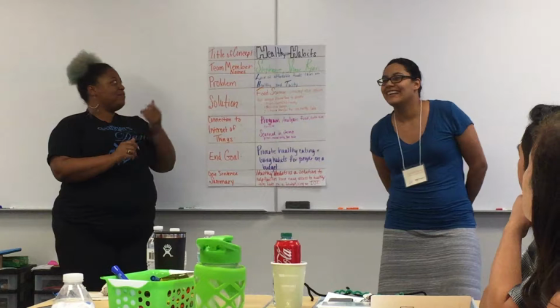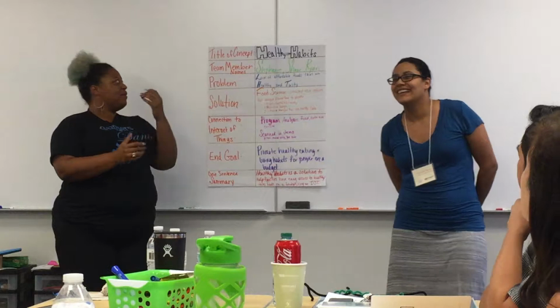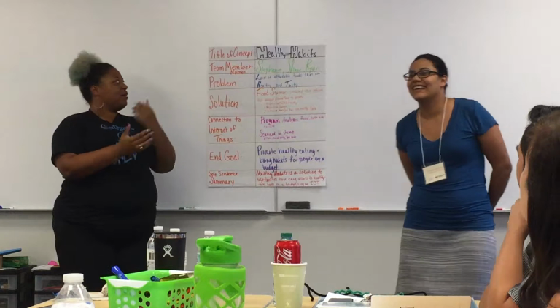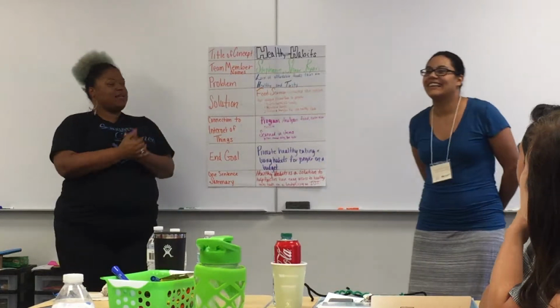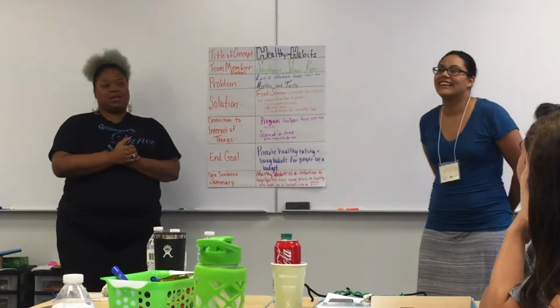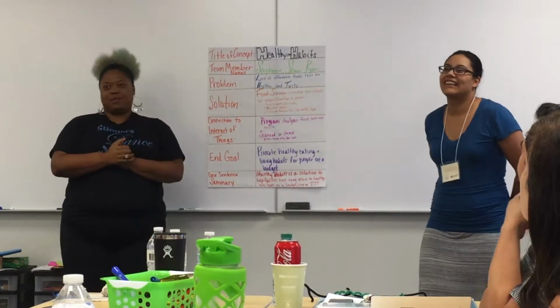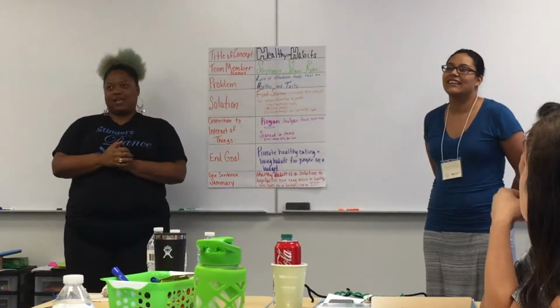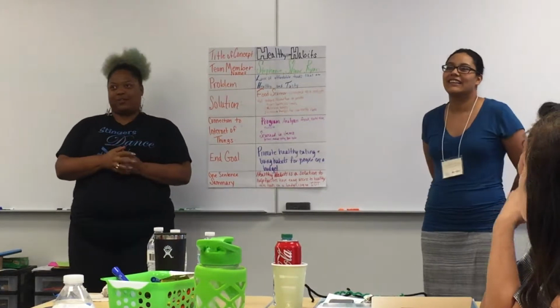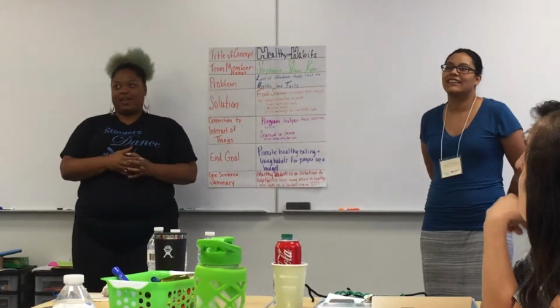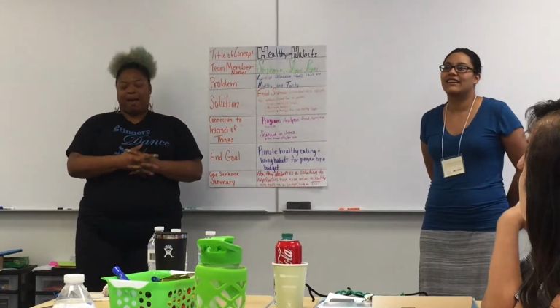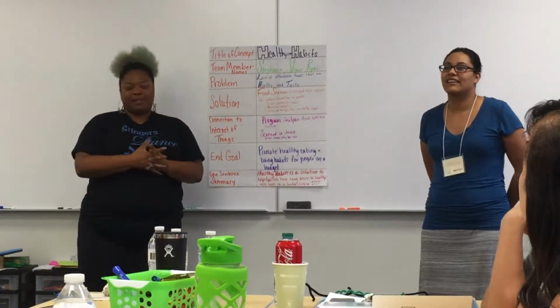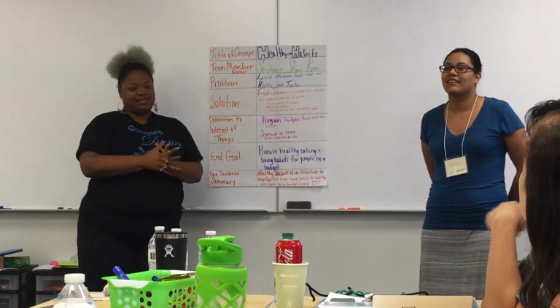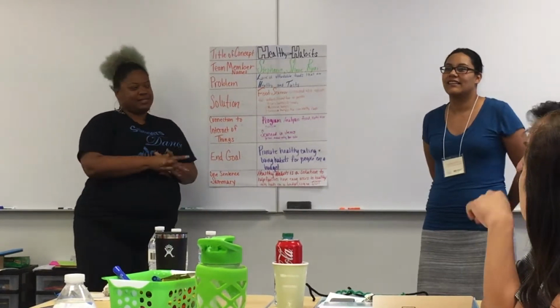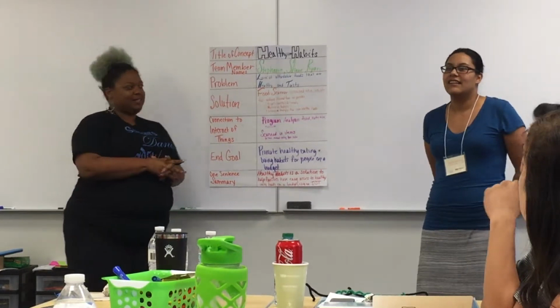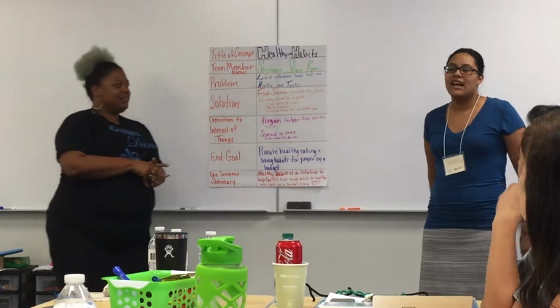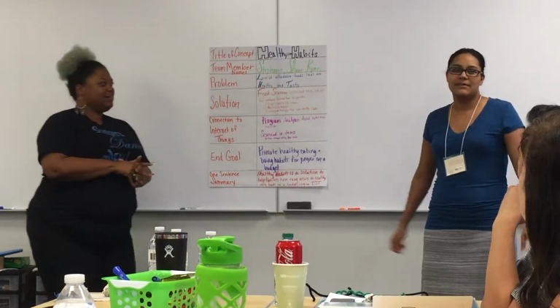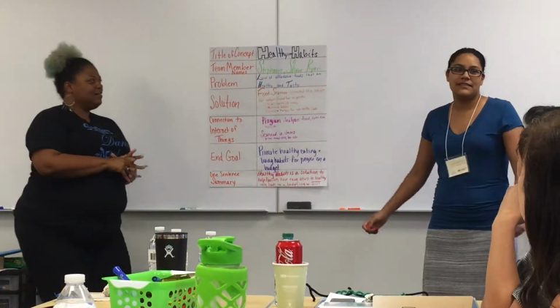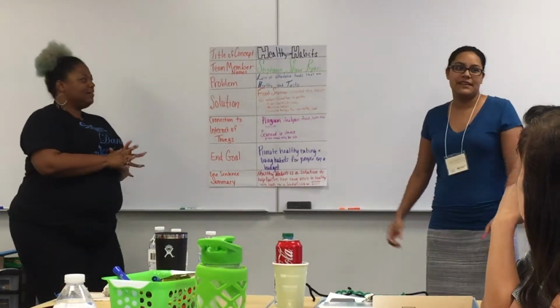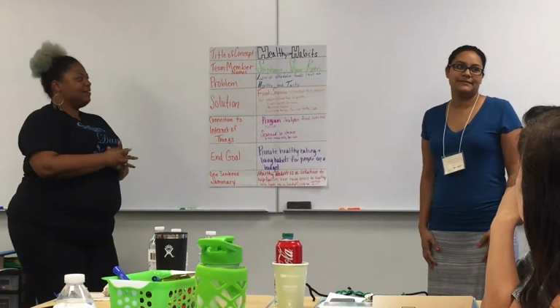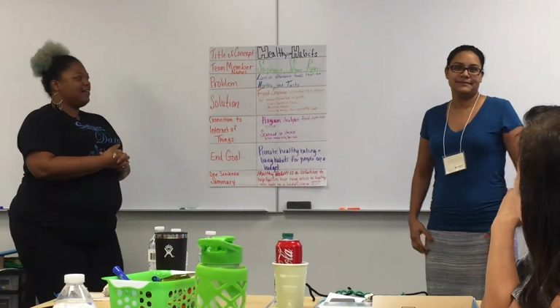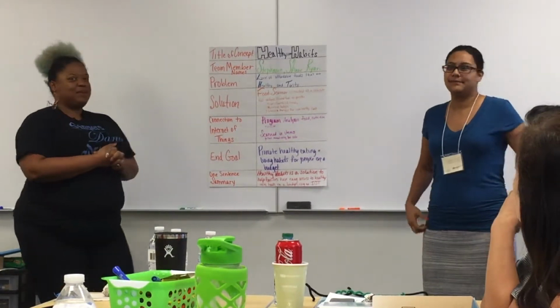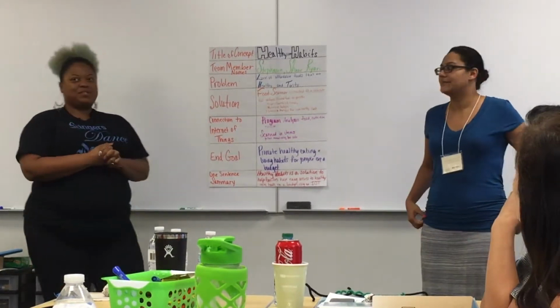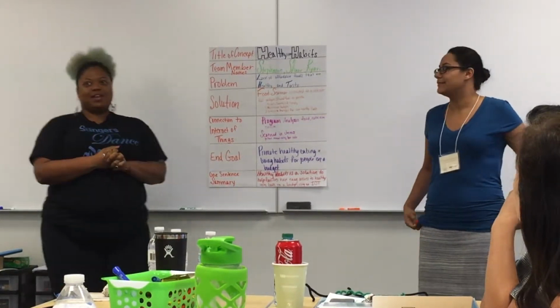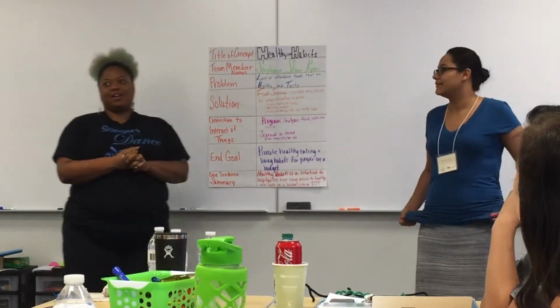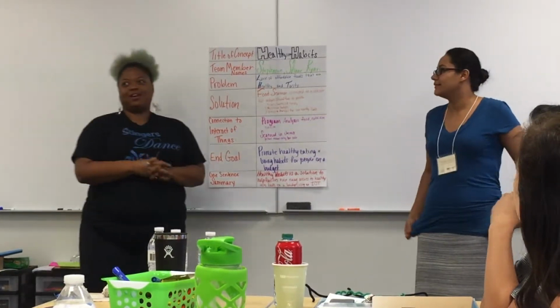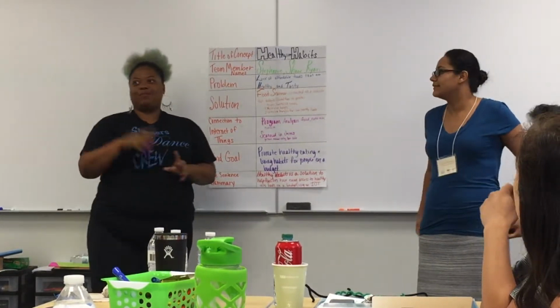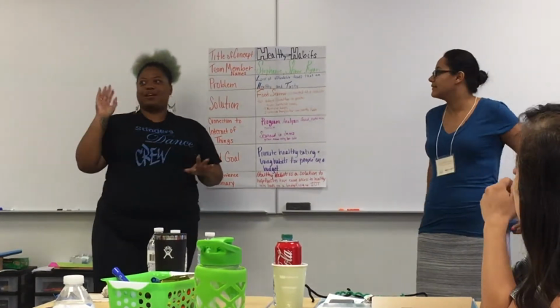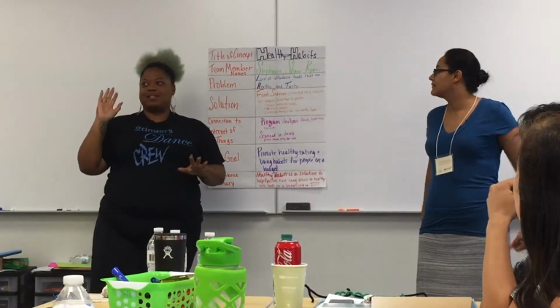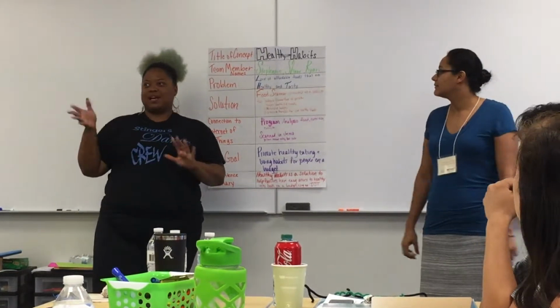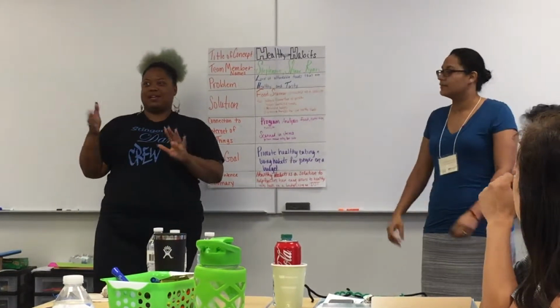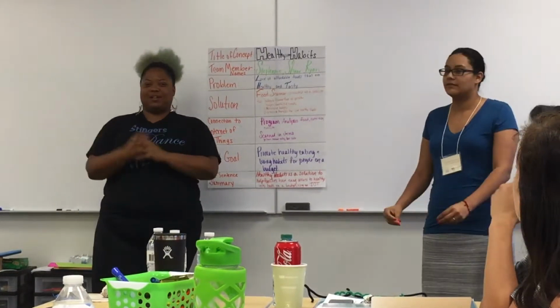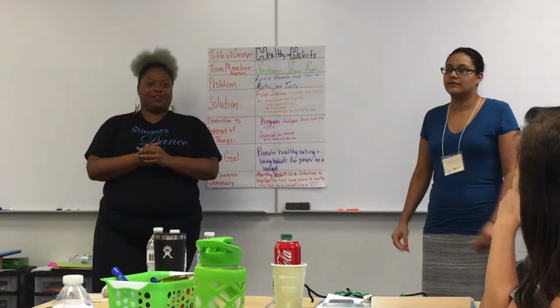Our concept is healthy habits. I'm Stephanie. I'm Shanae, and Ryan is not here.